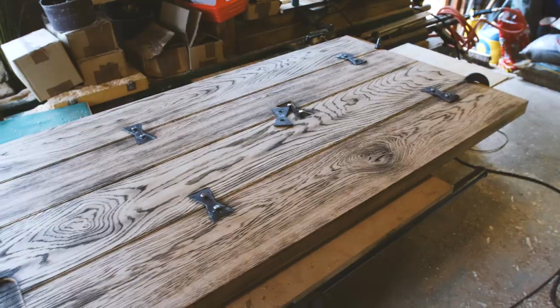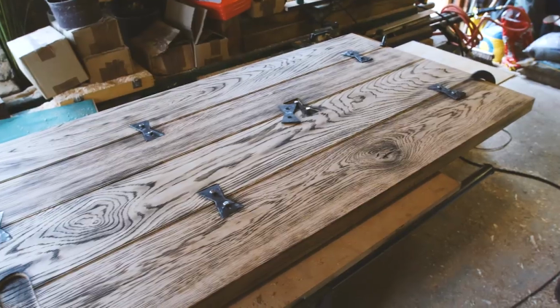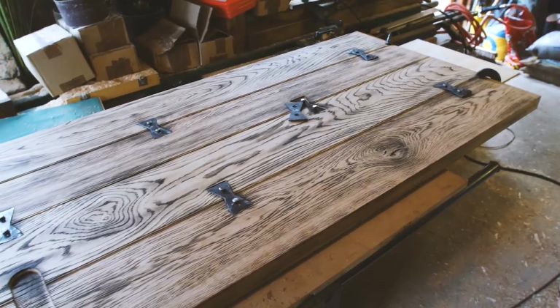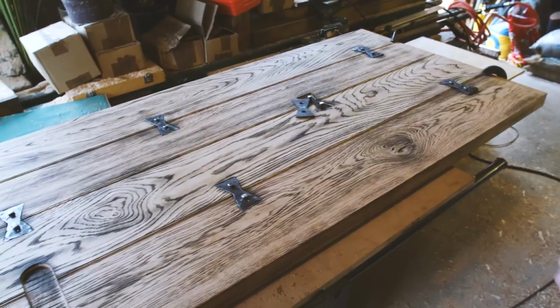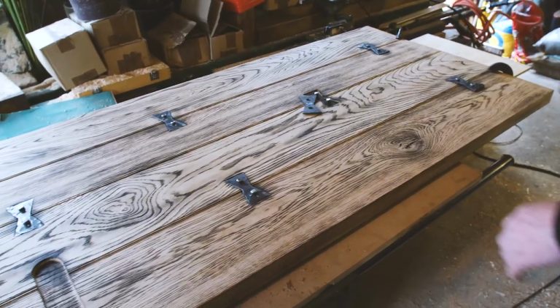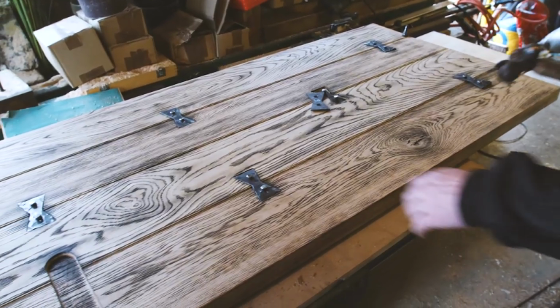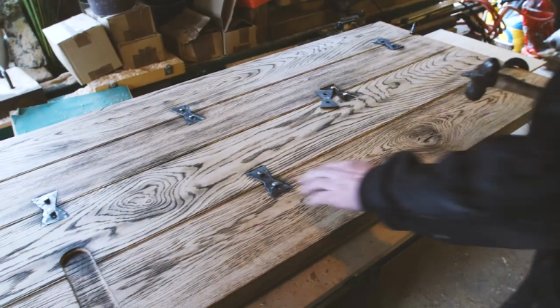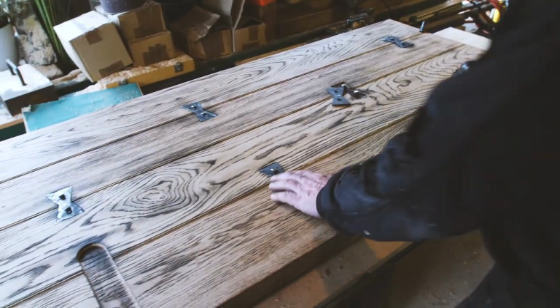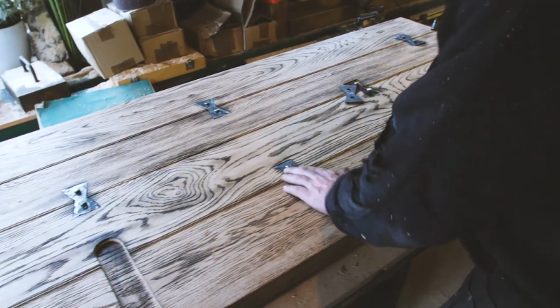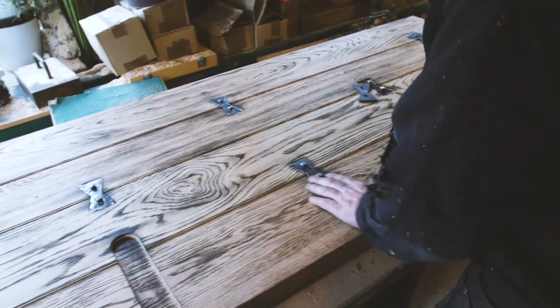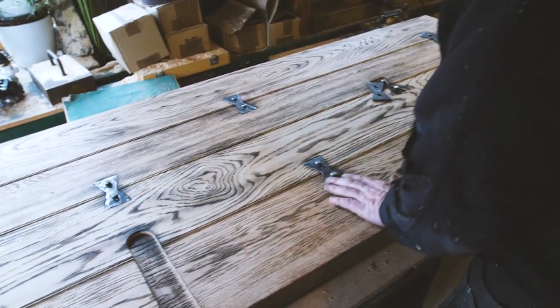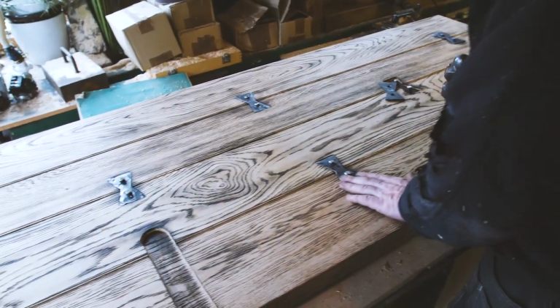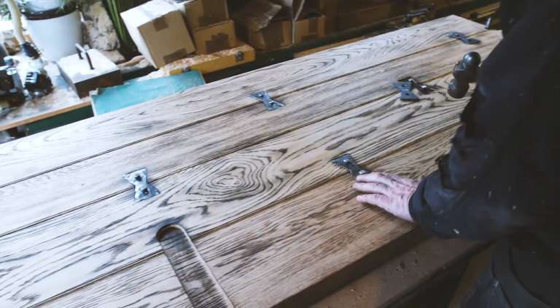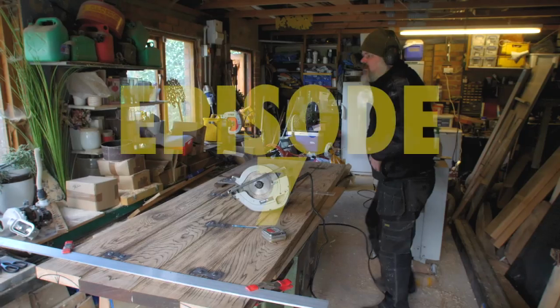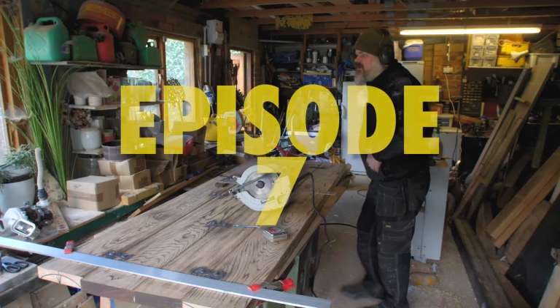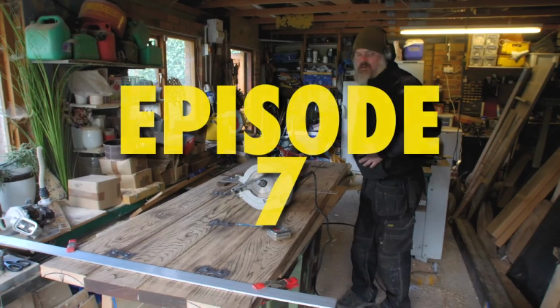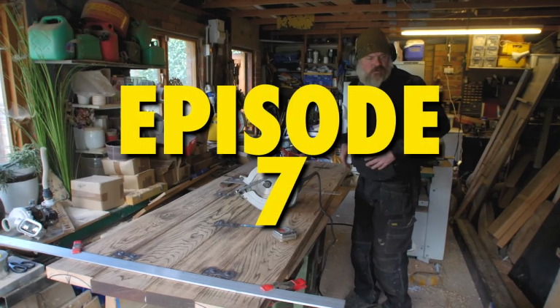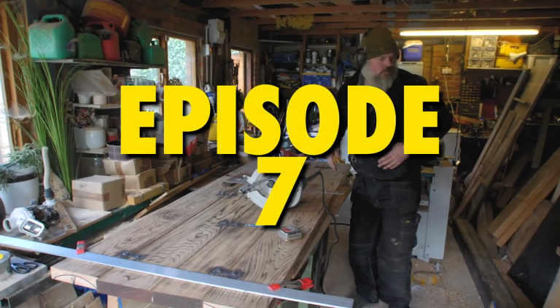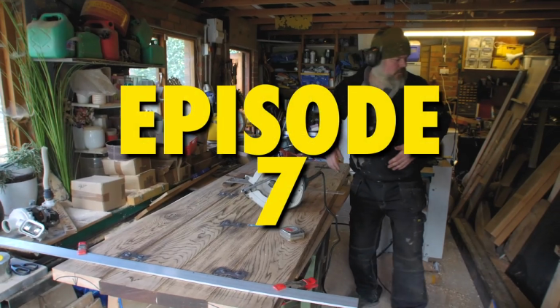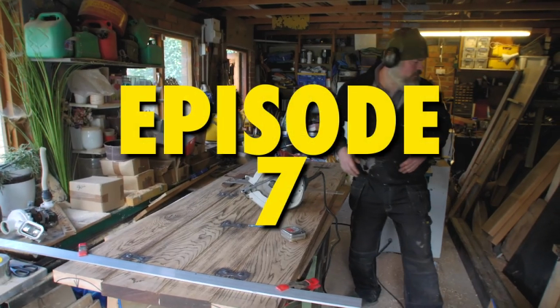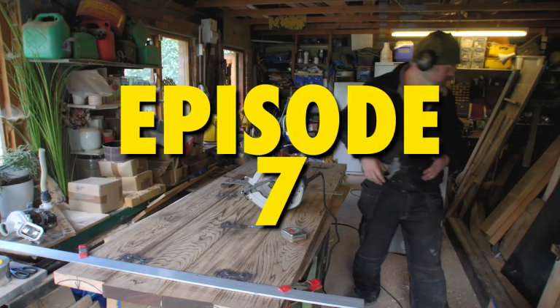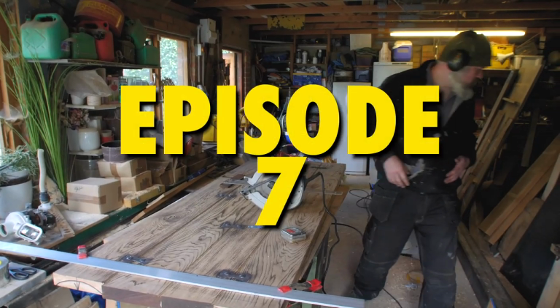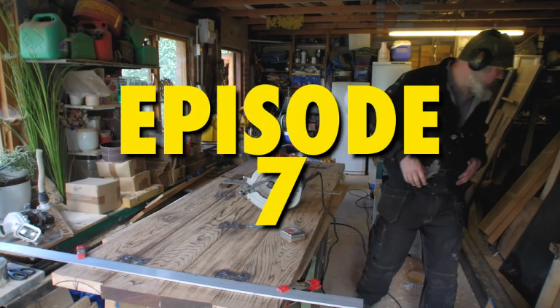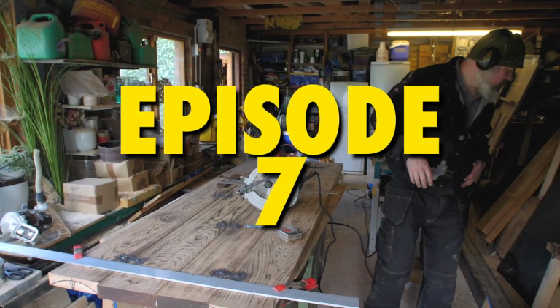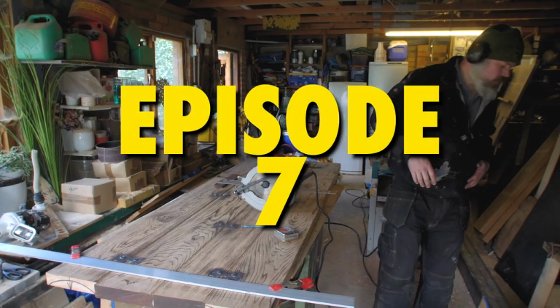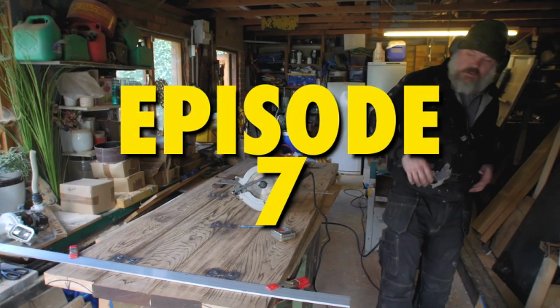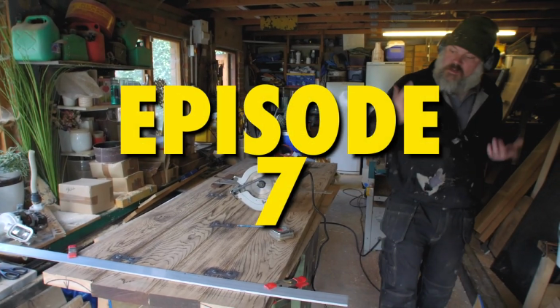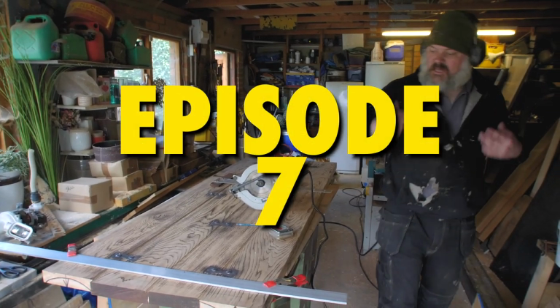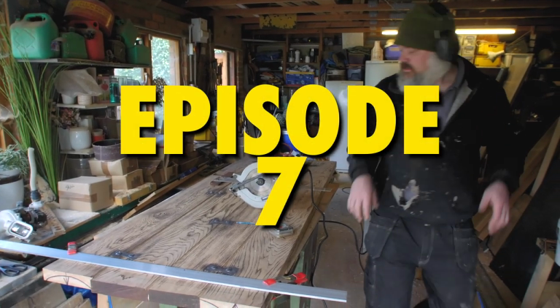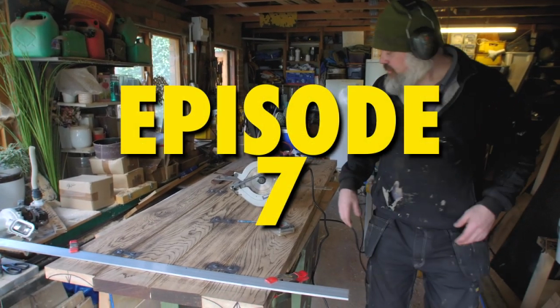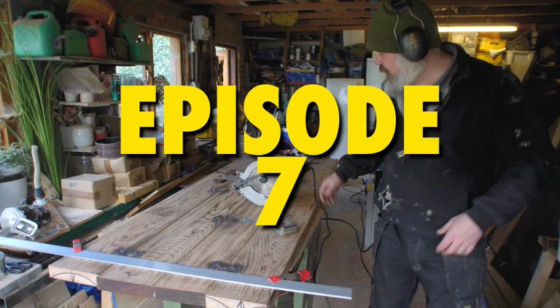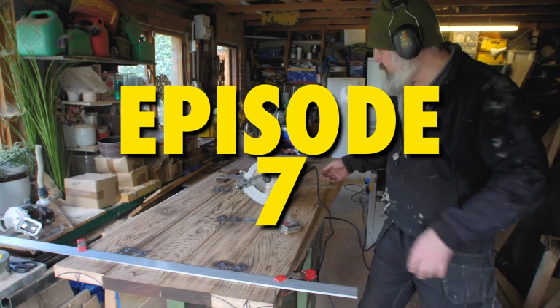Coming together nicely, huh? Yeah. Okay, let's just start.